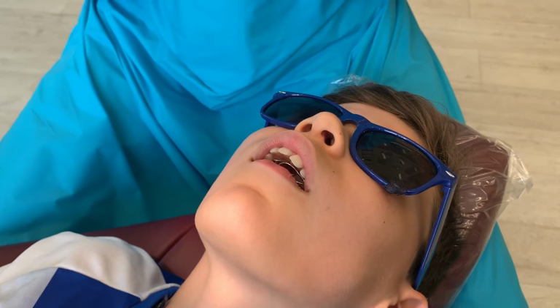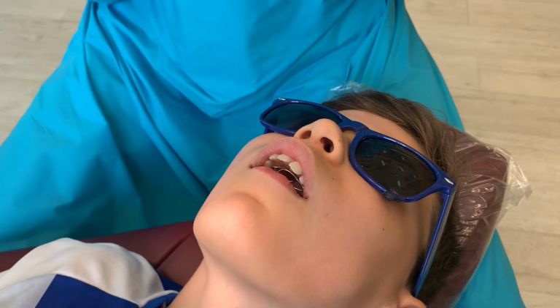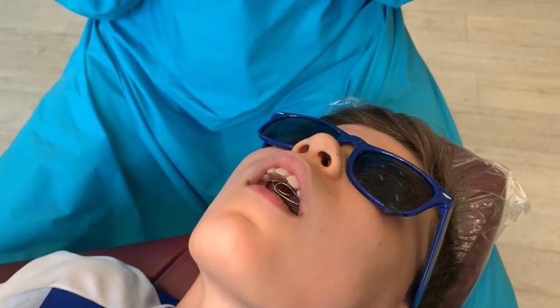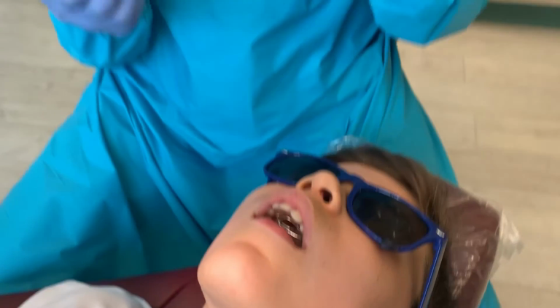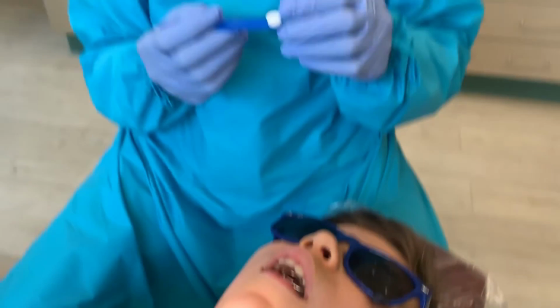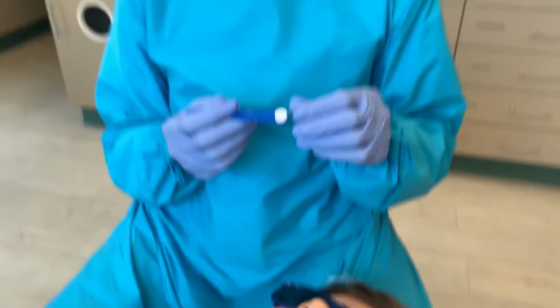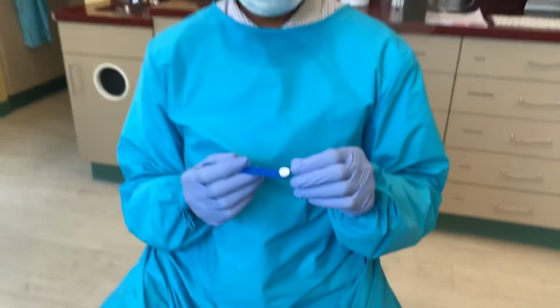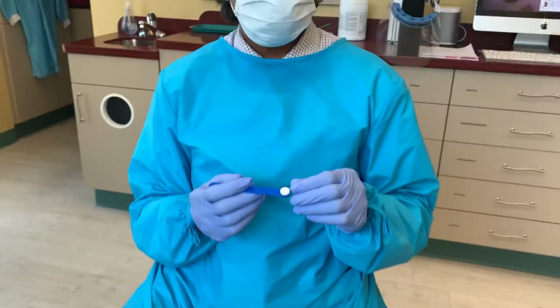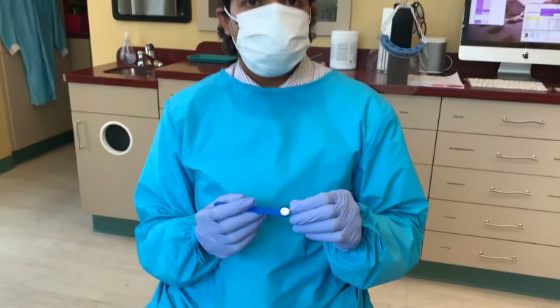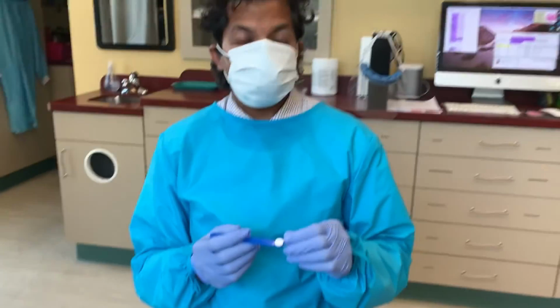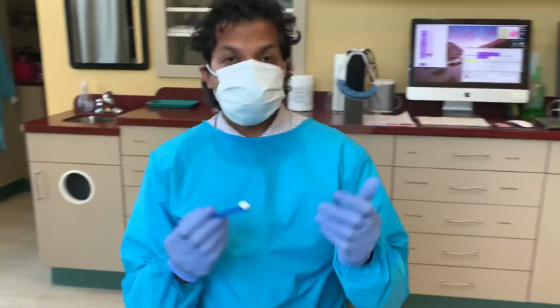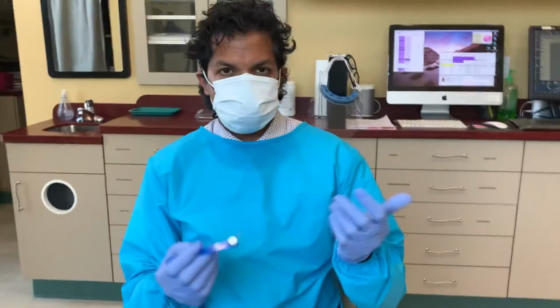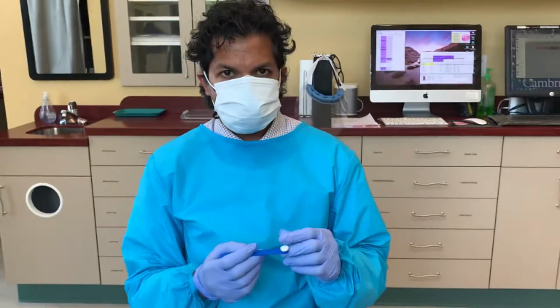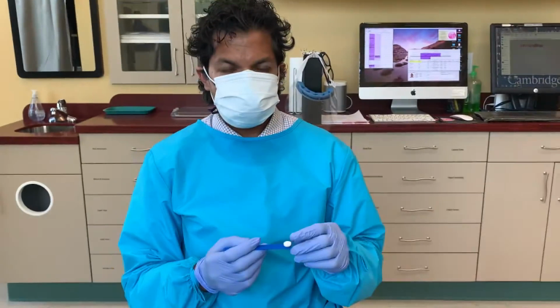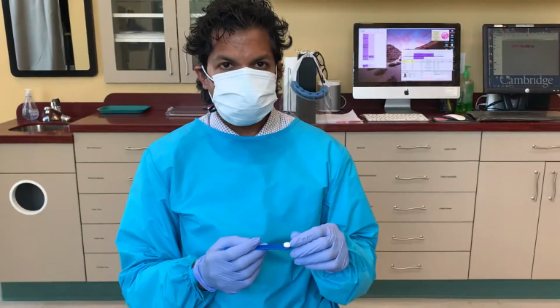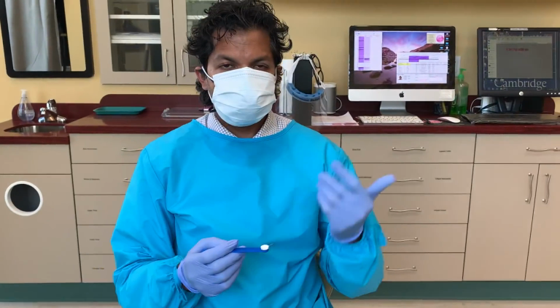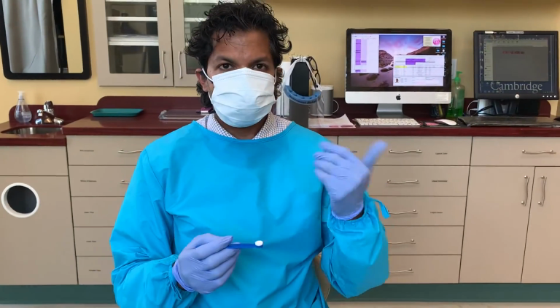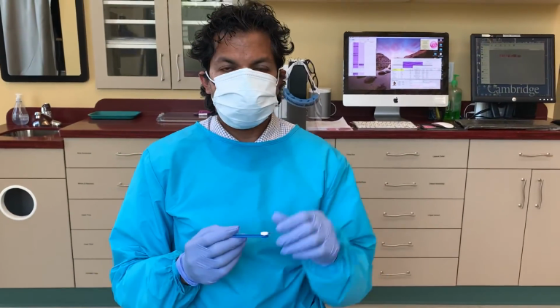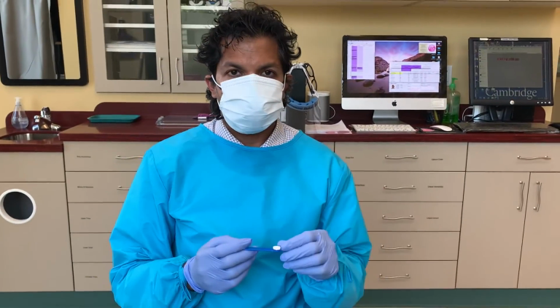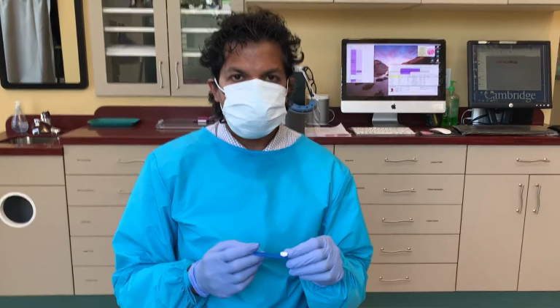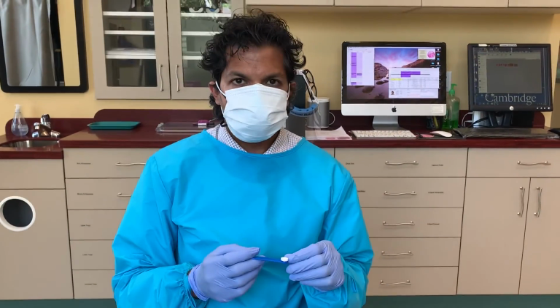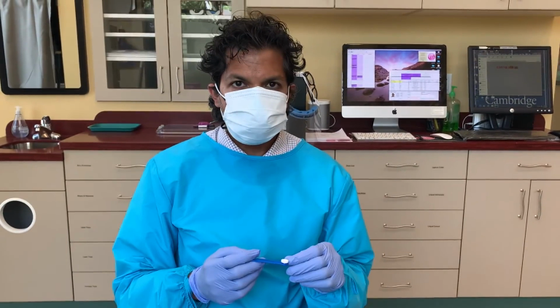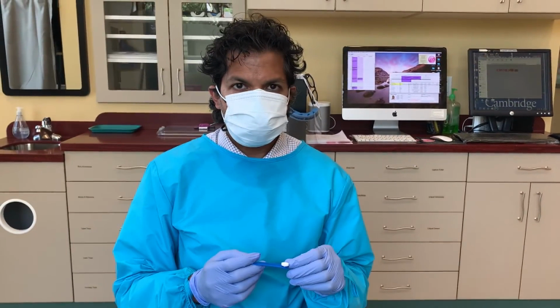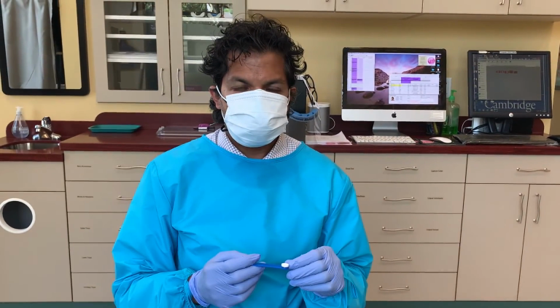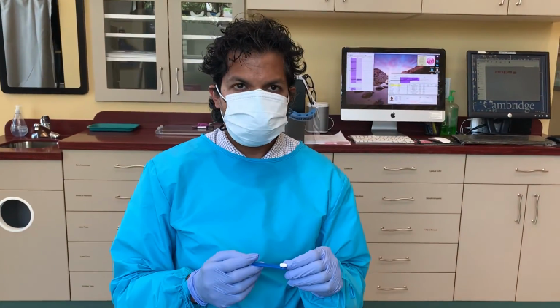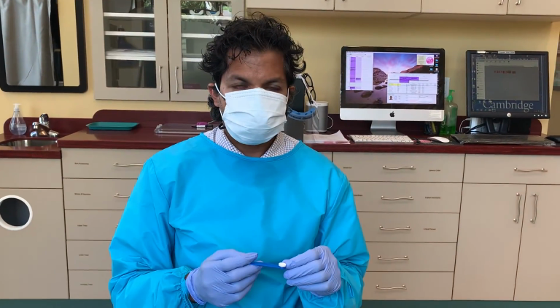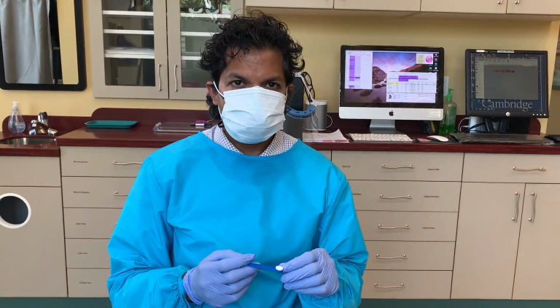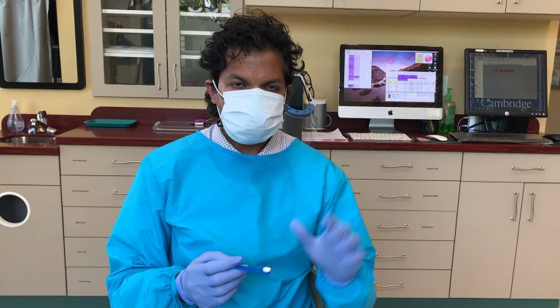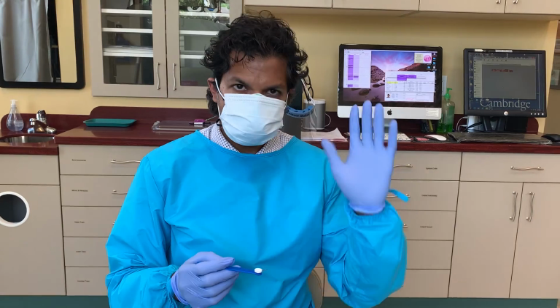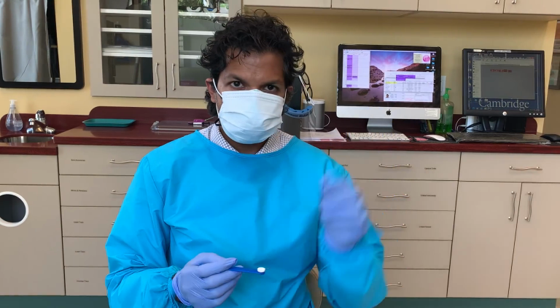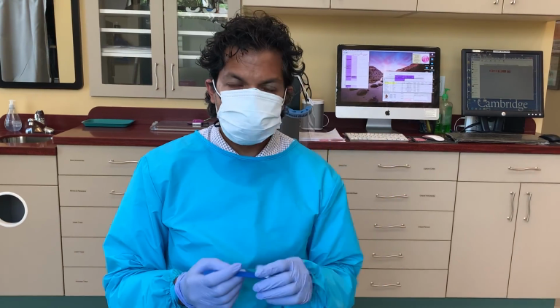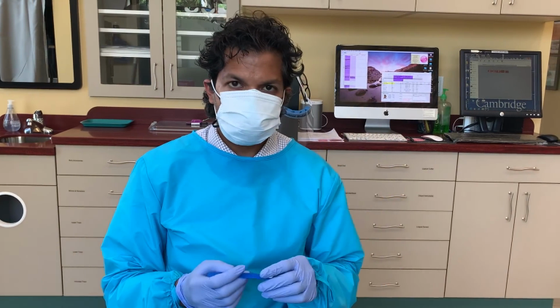So that's how you do an RPE turn. Again, I'm Dr. William Murthy from Orthodontics of Cambridge. Thank you everyone.